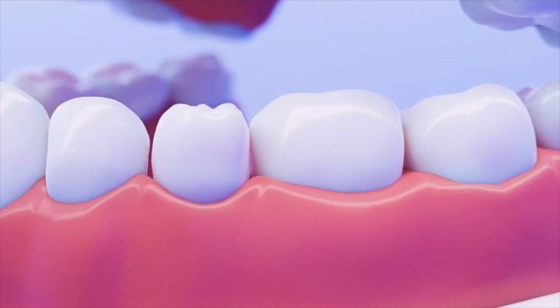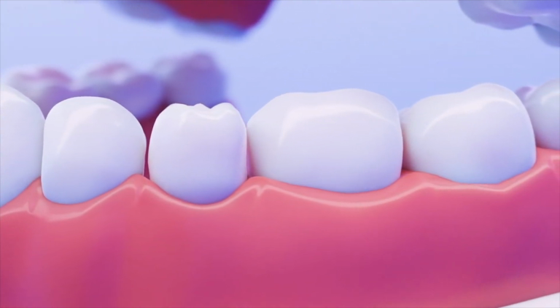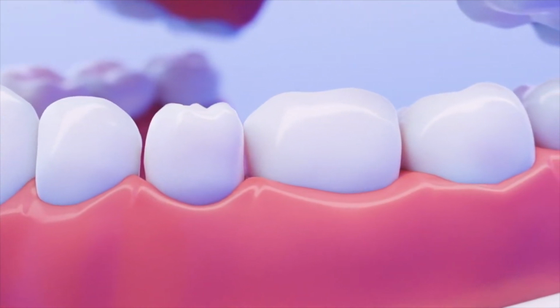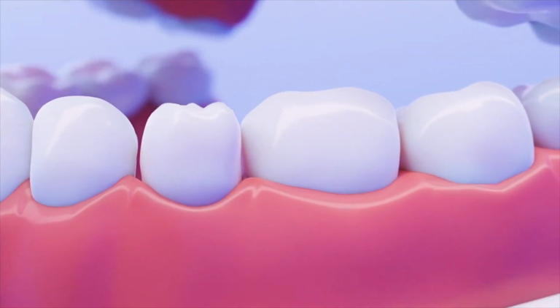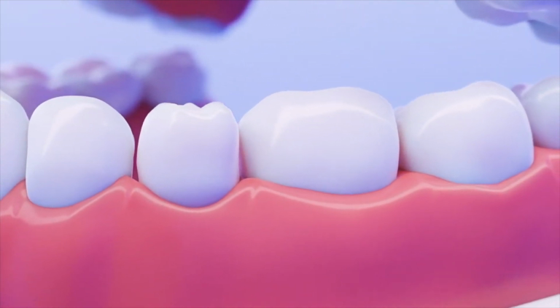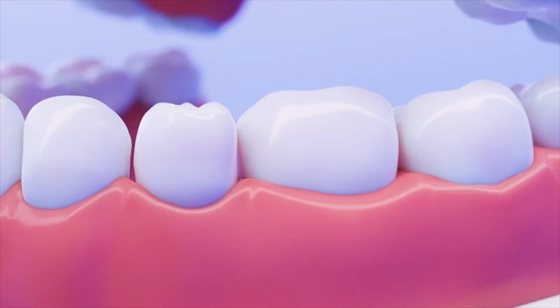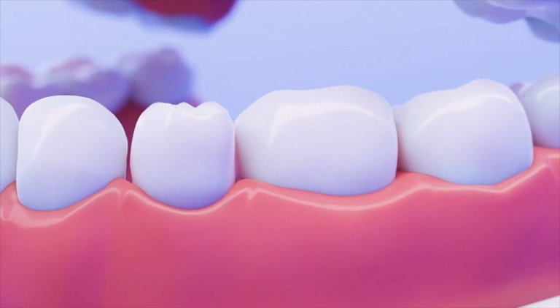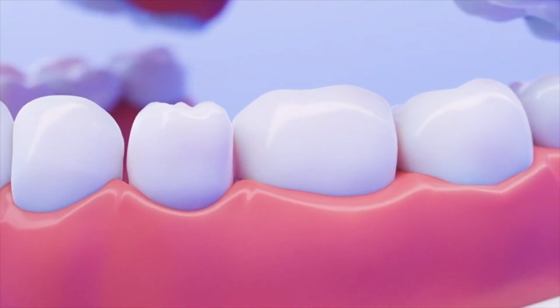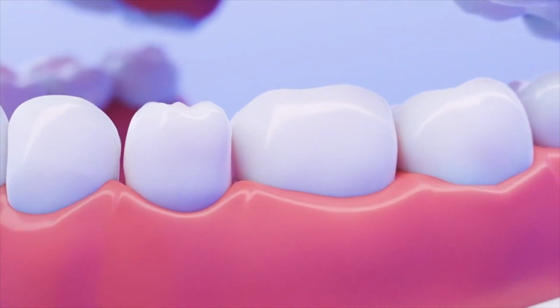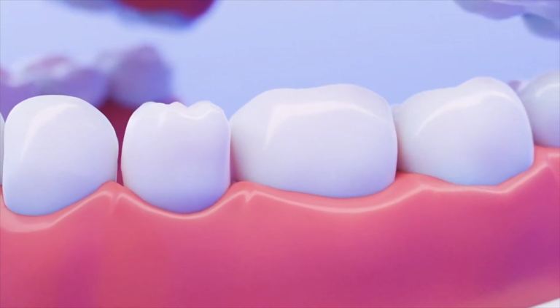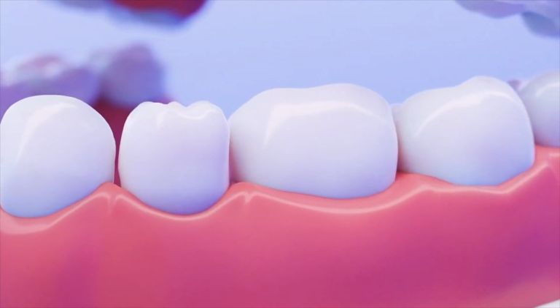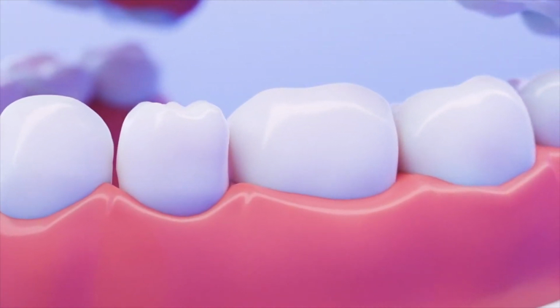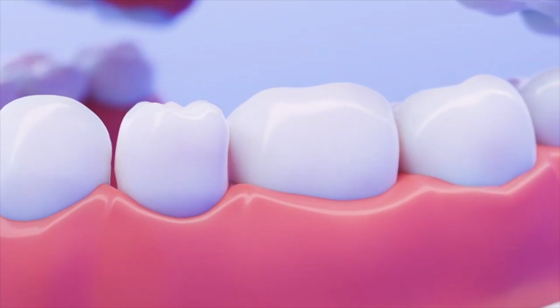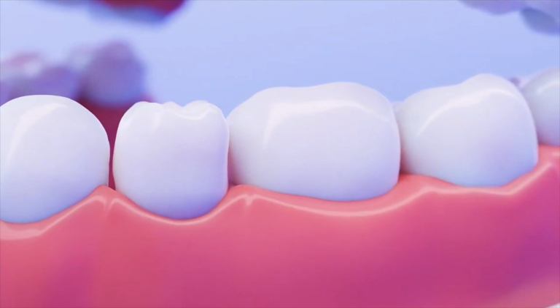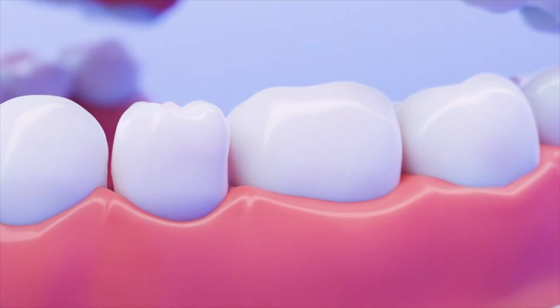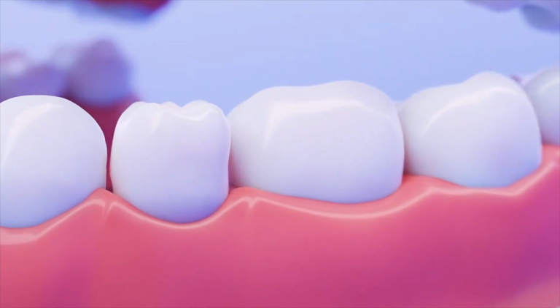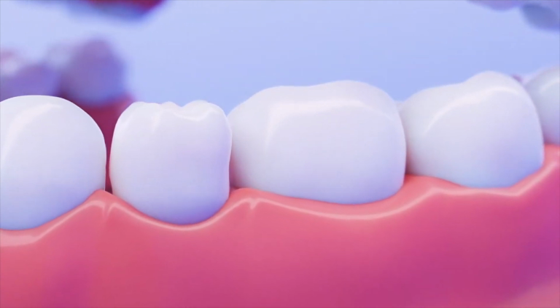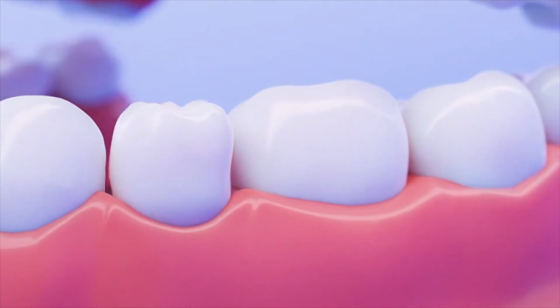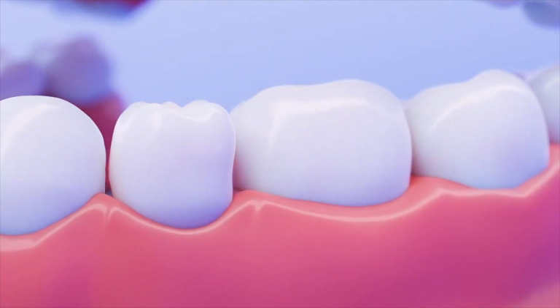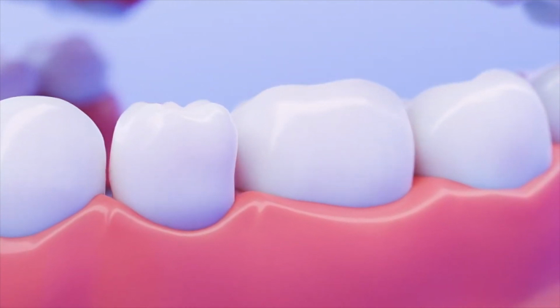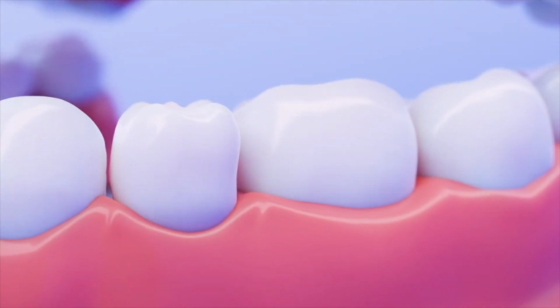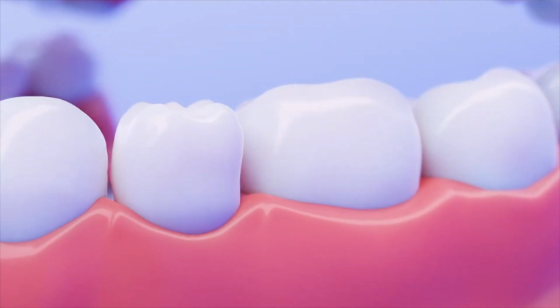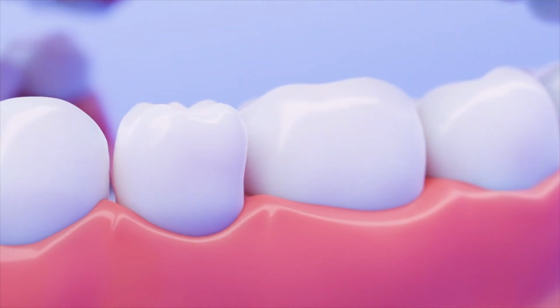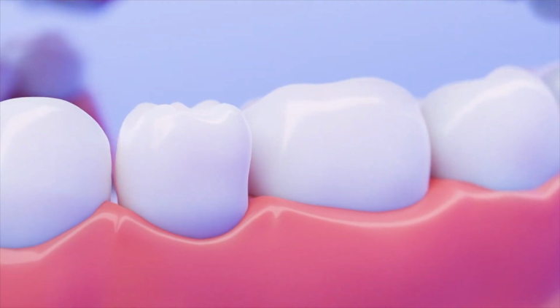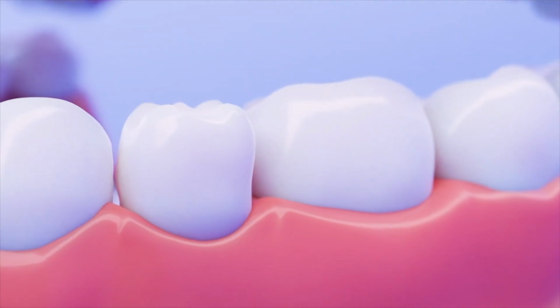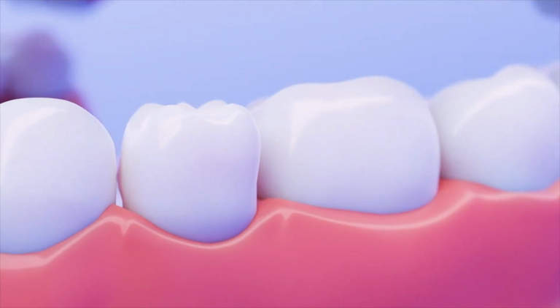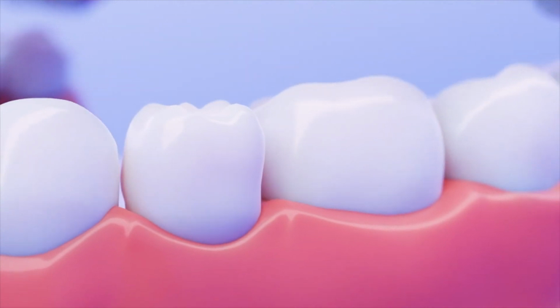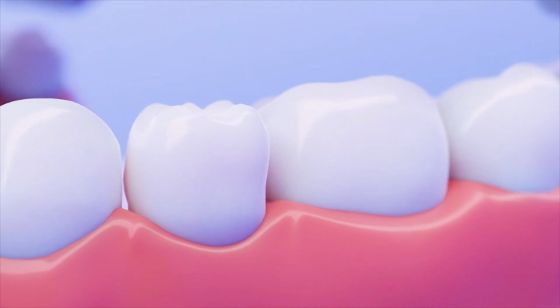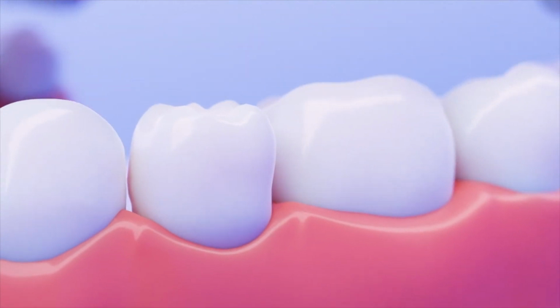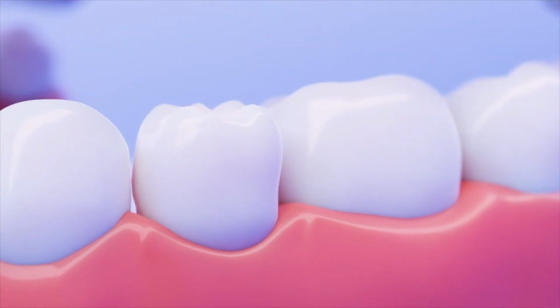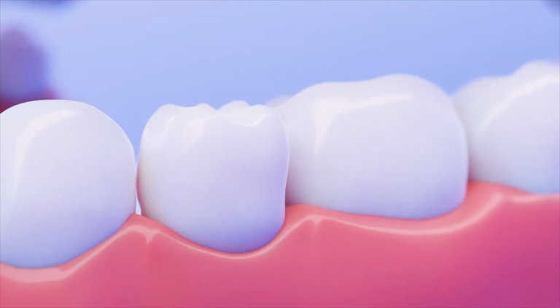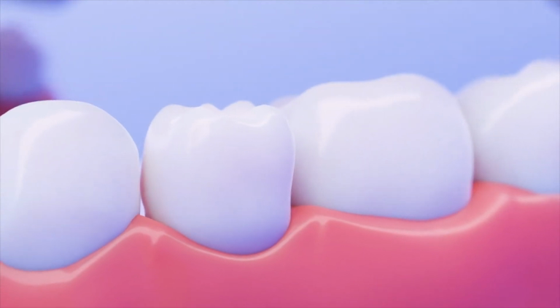Ridge augmentation ensures that your new dental implant will look, feel, and function like a natural tooth.